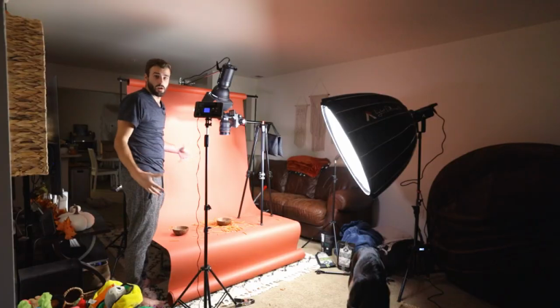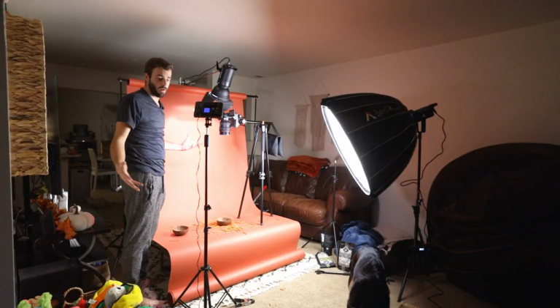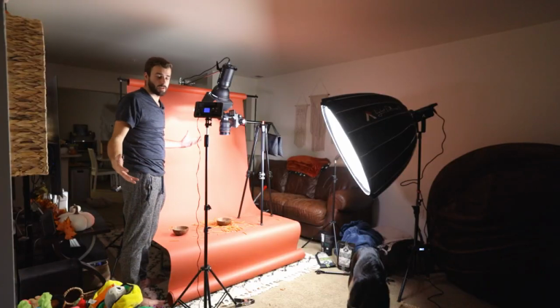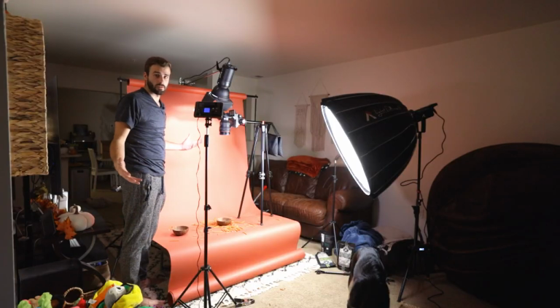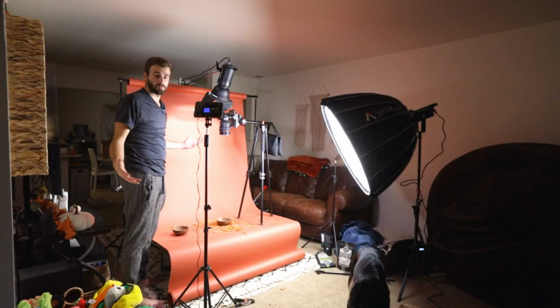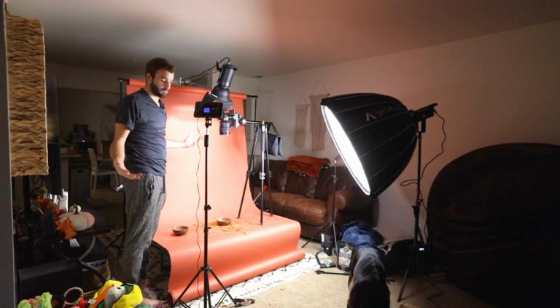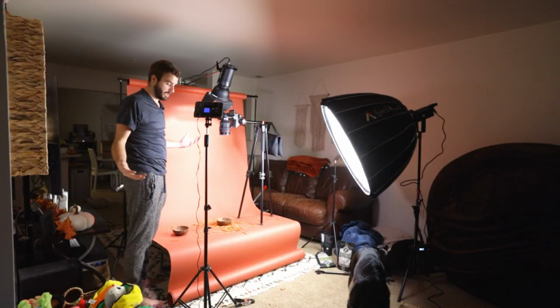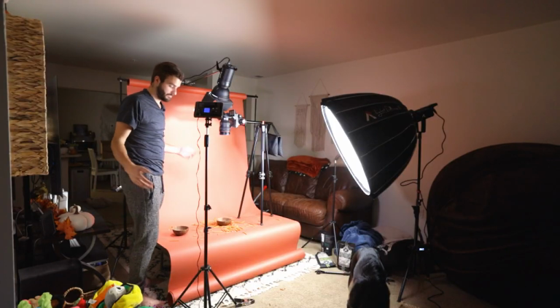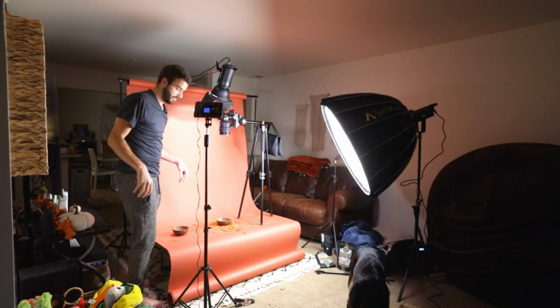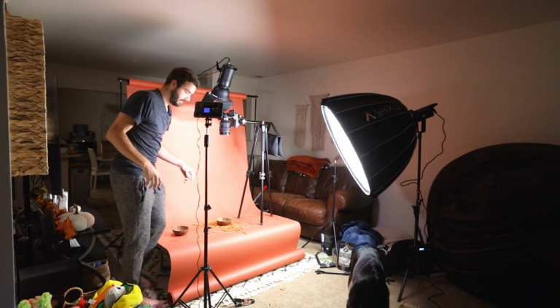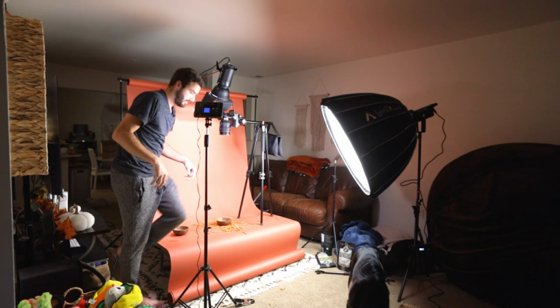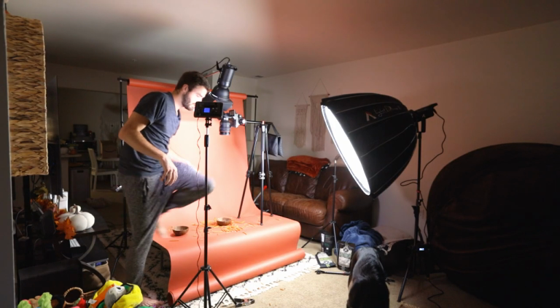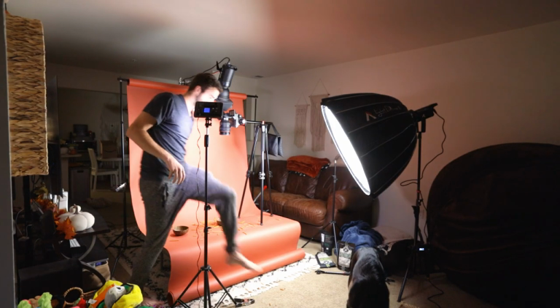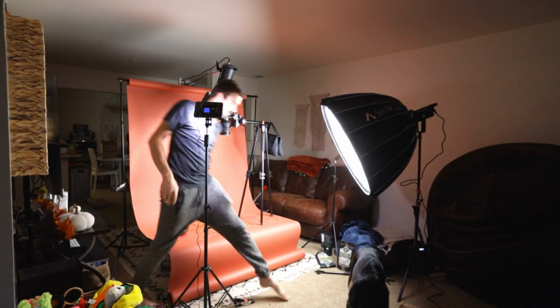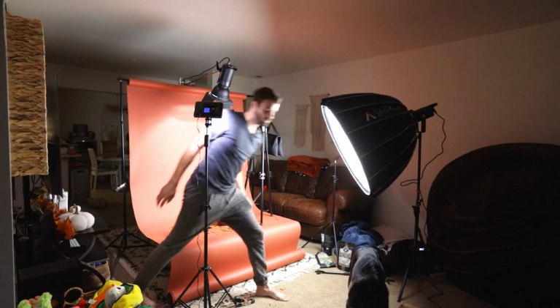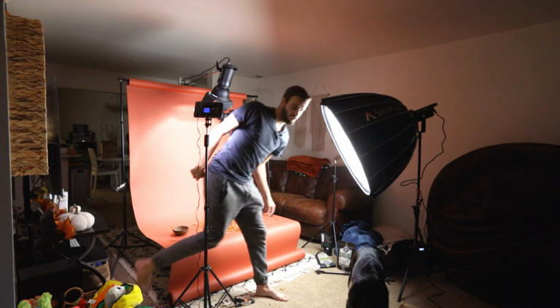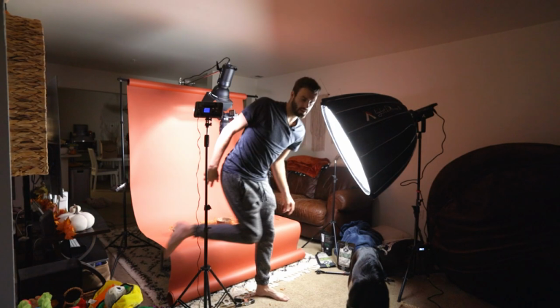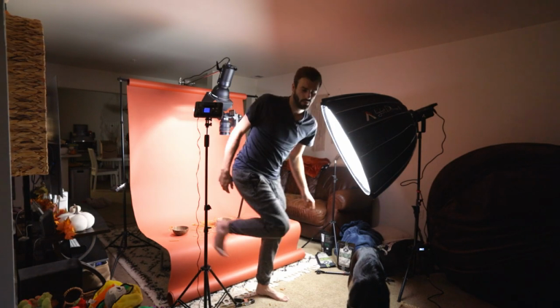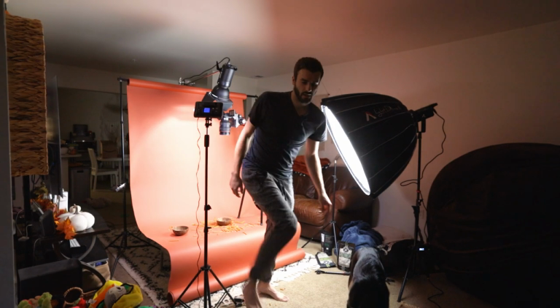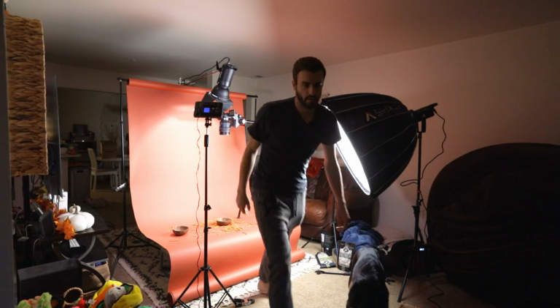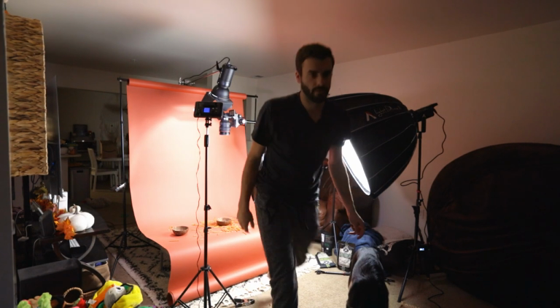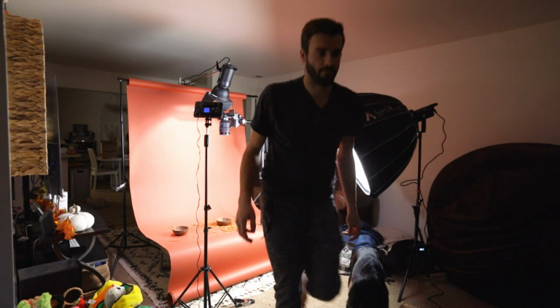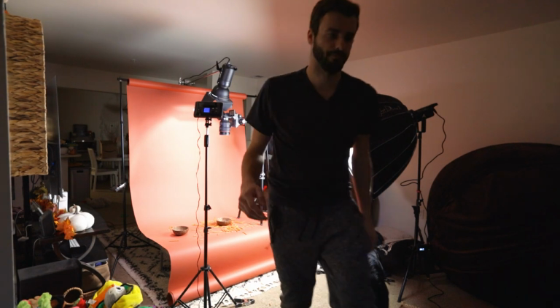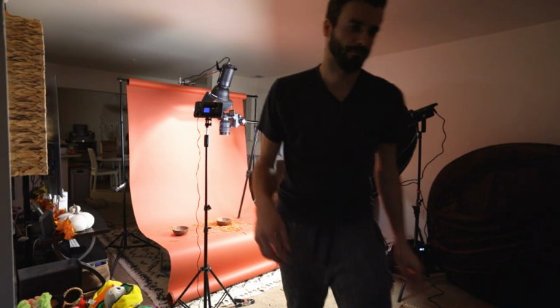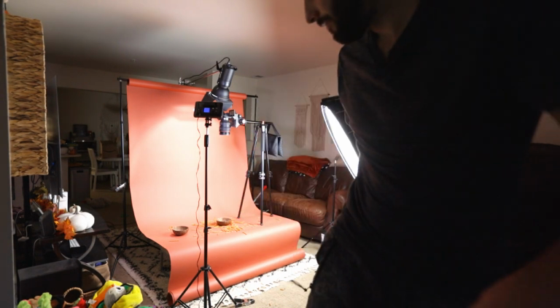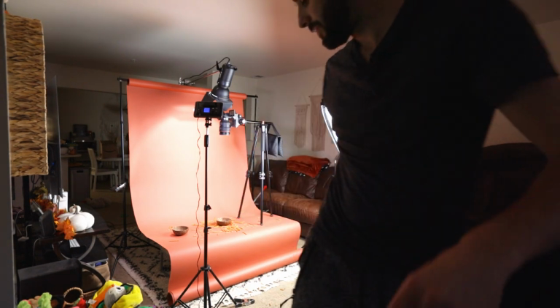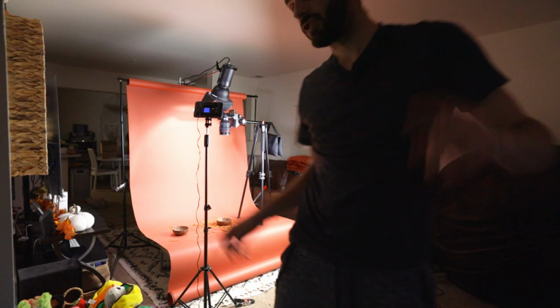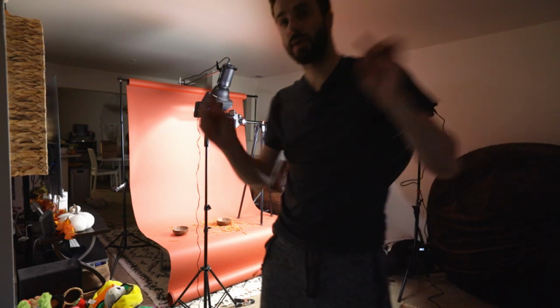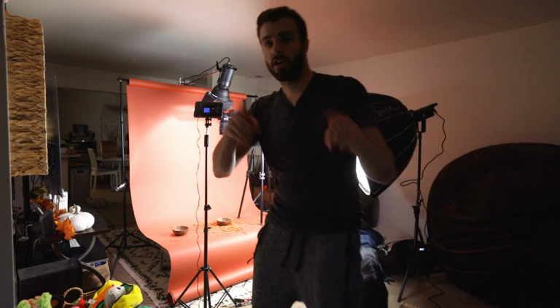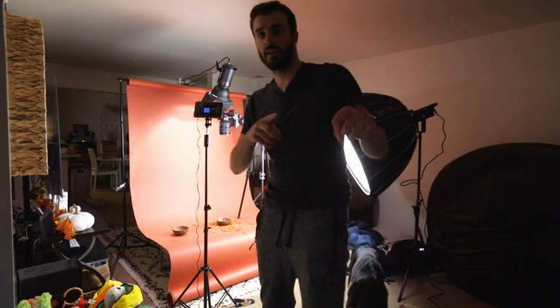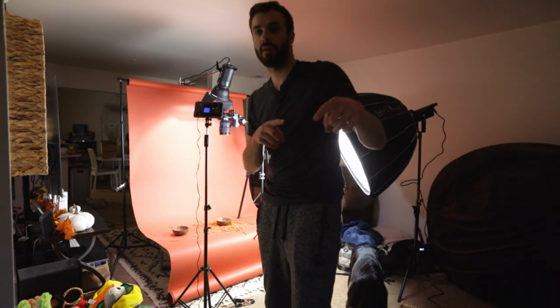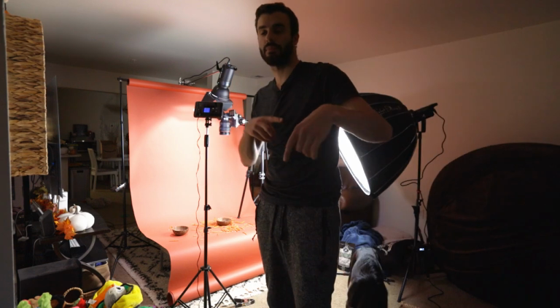All right, I think that's really all the shots I wanted, so we're going to call that a wrap.